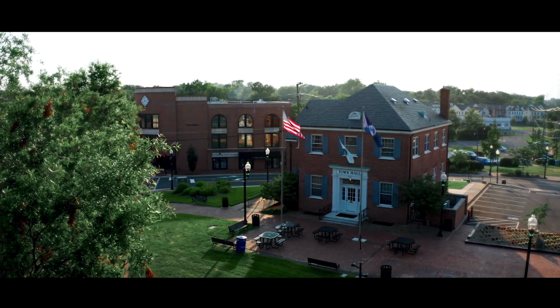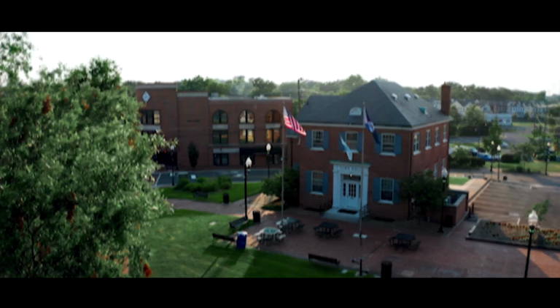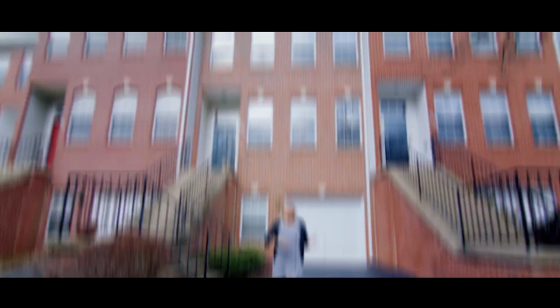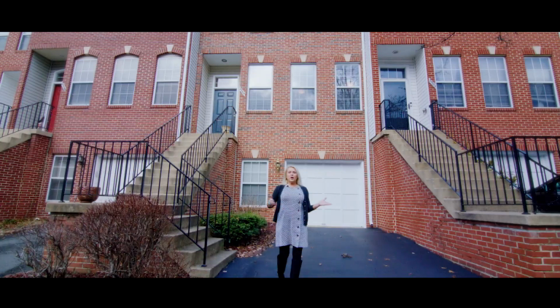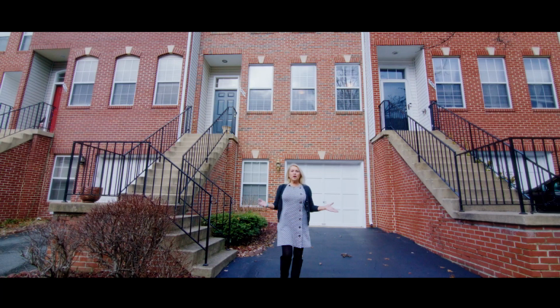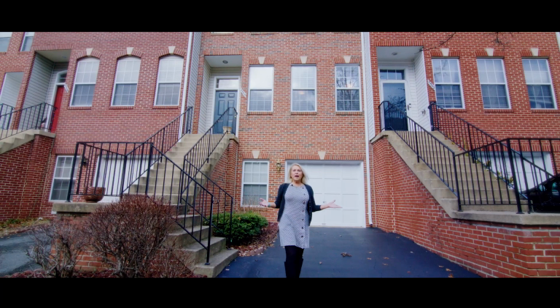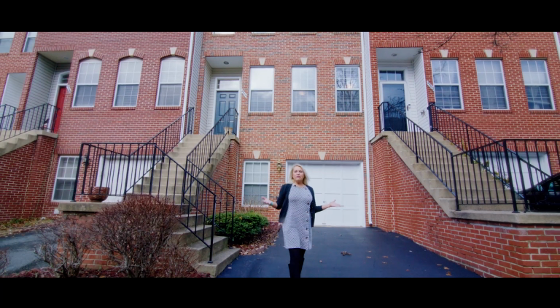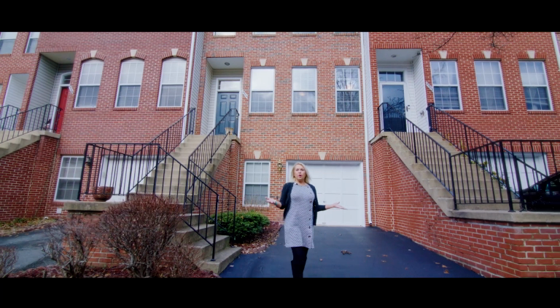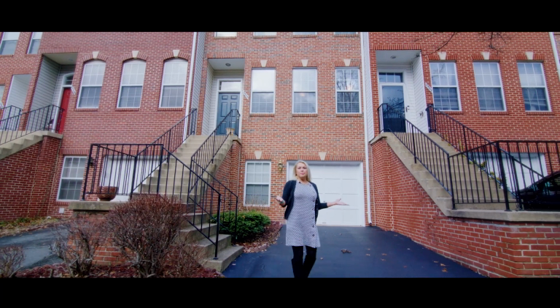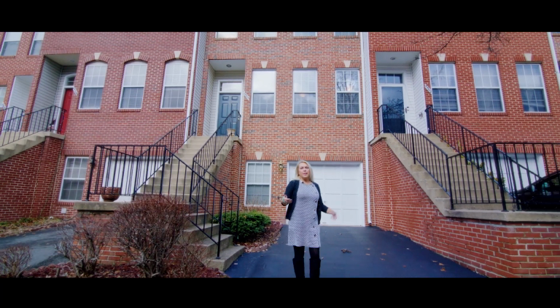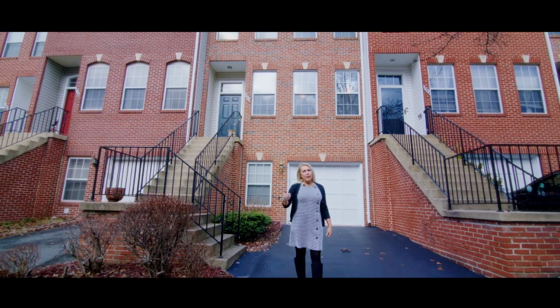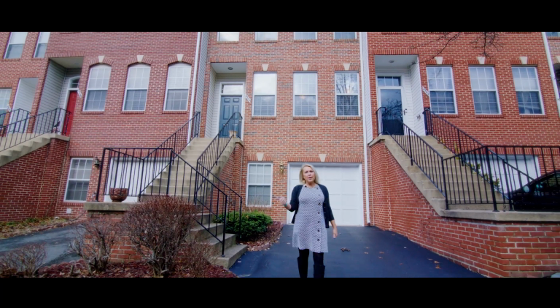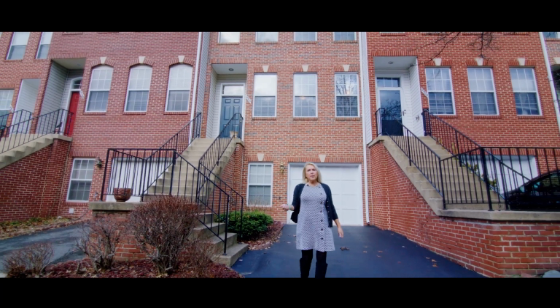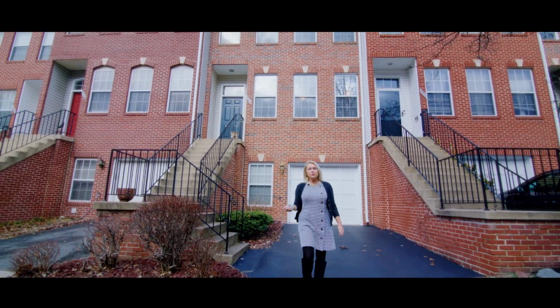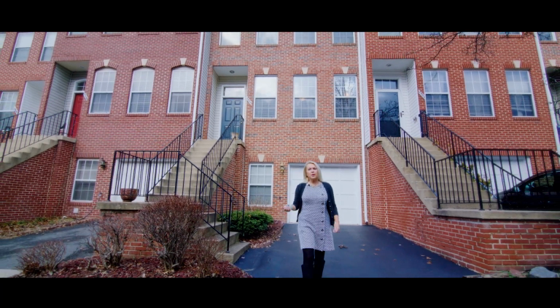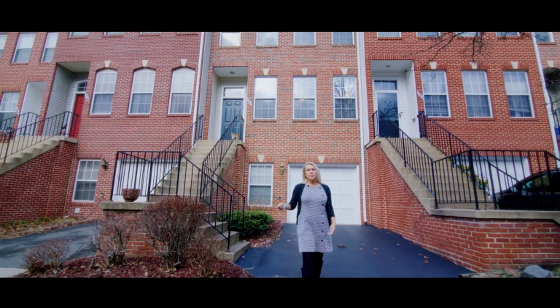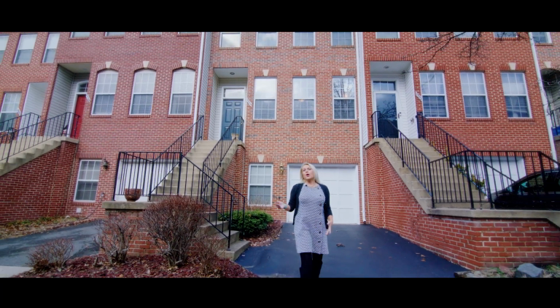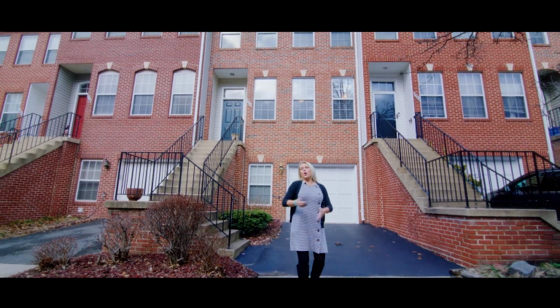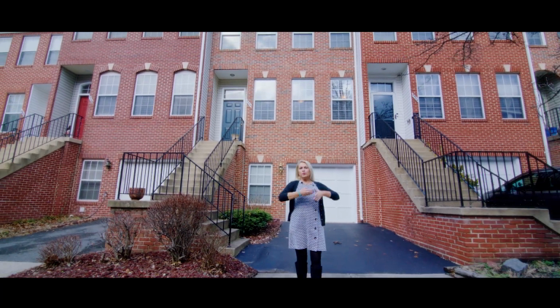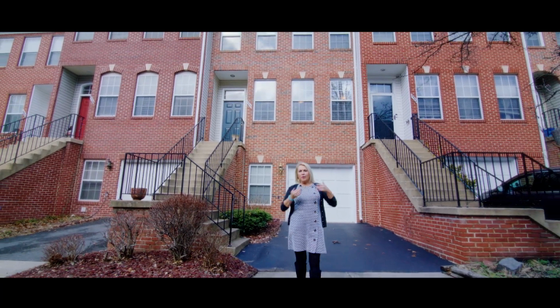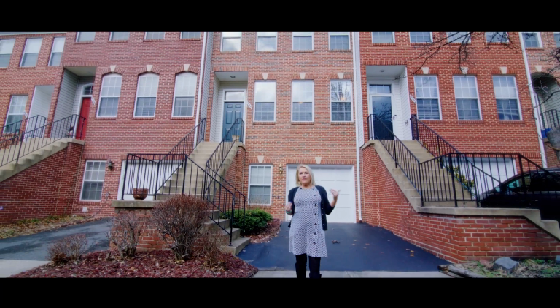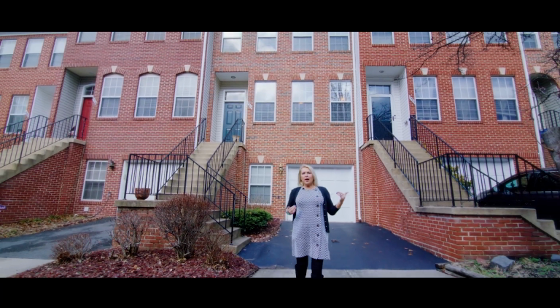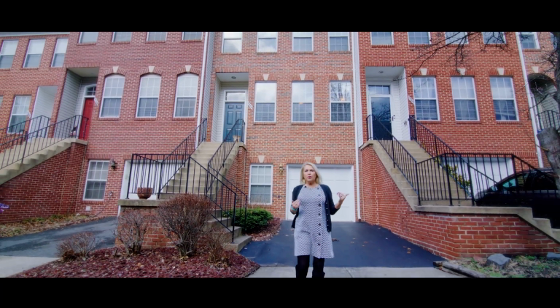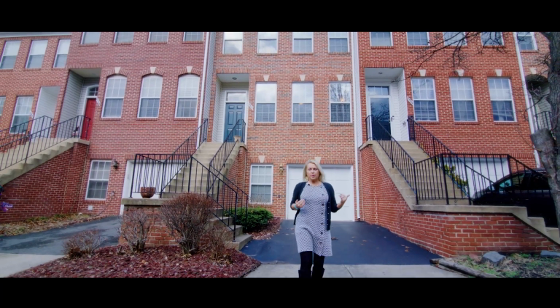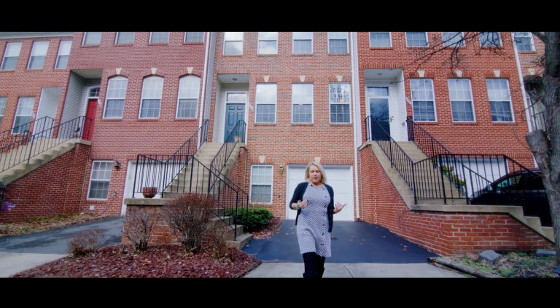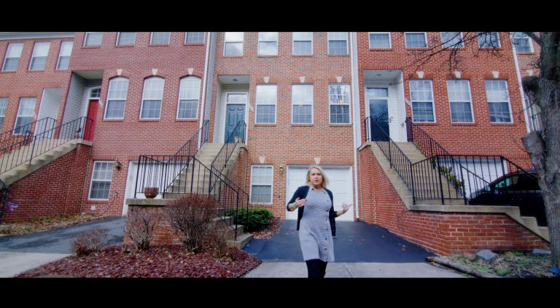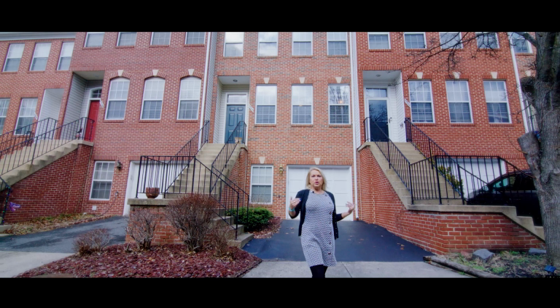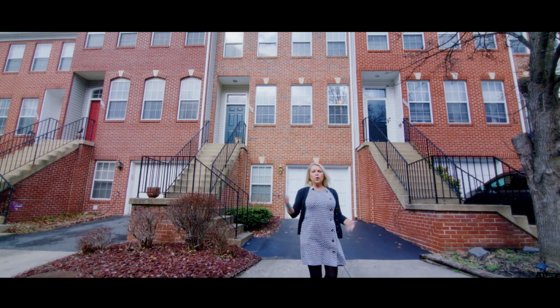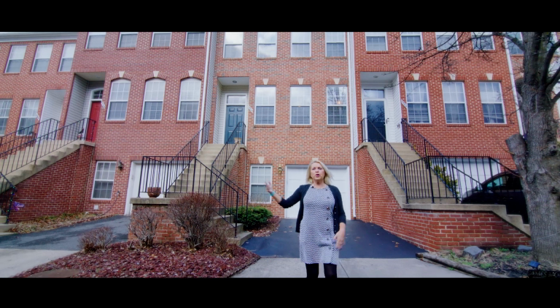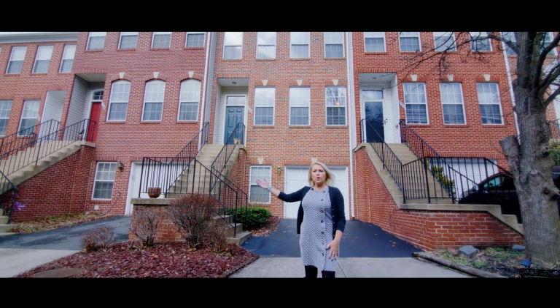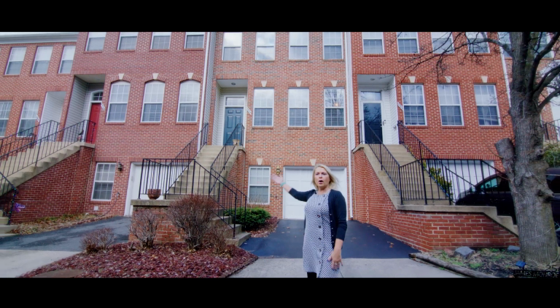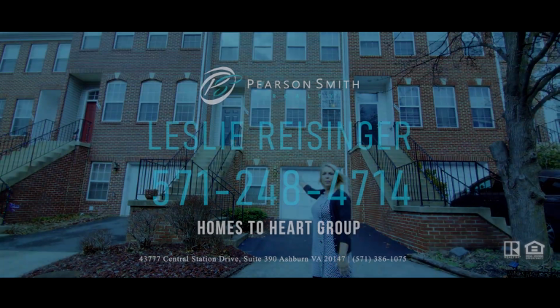So what are you waiting for? Hop on the Metro or drive on over to your new home.